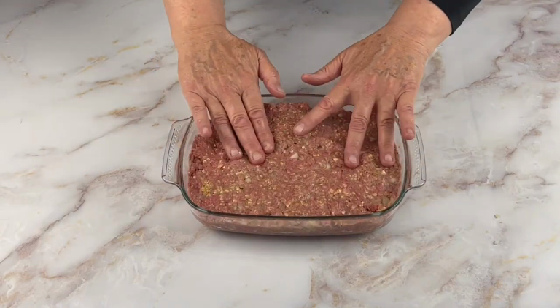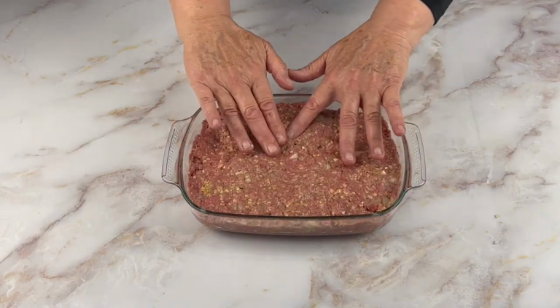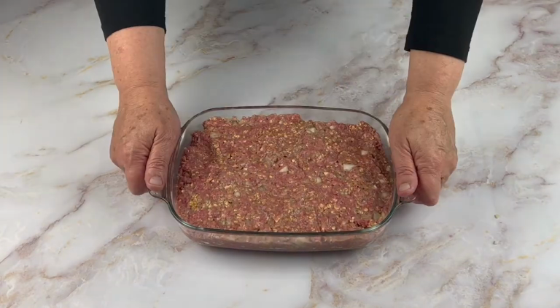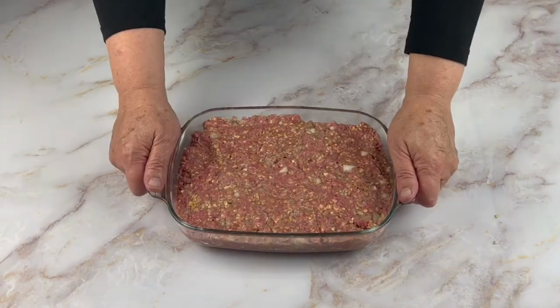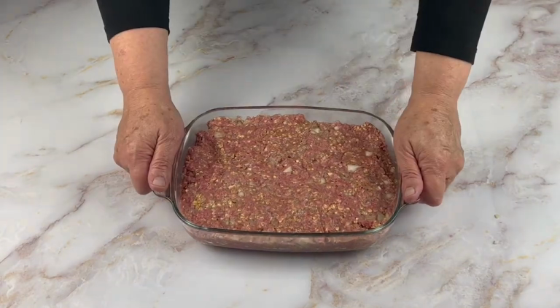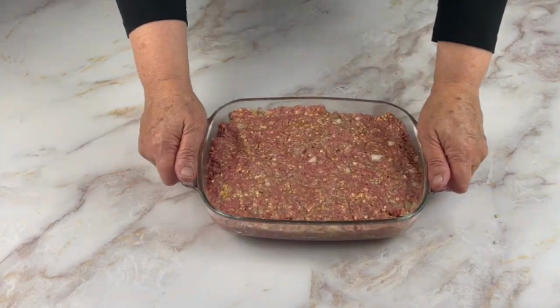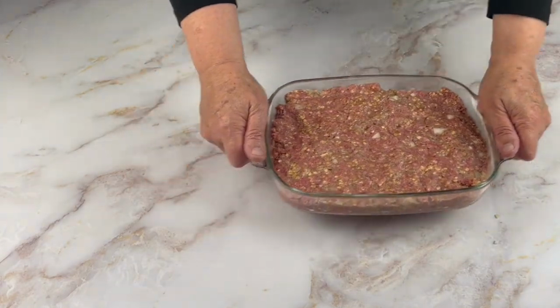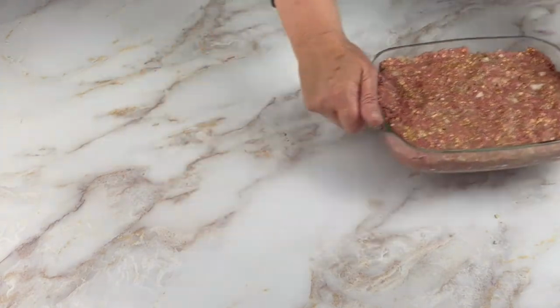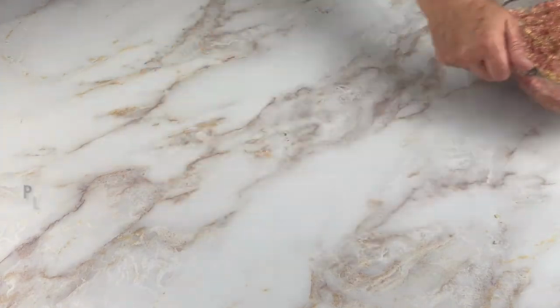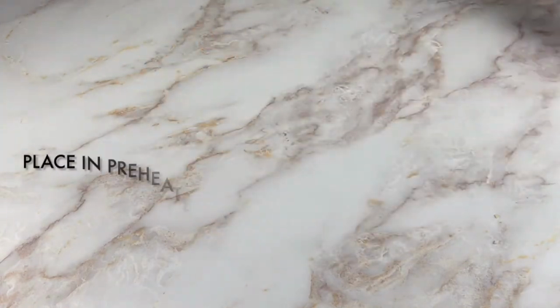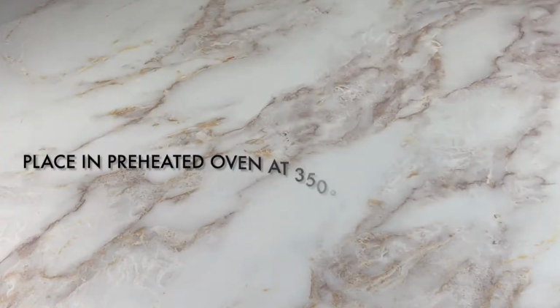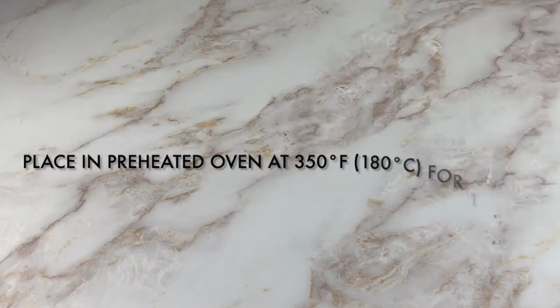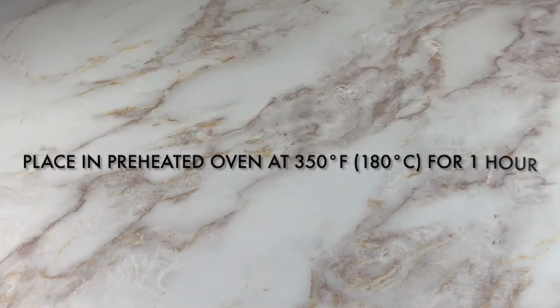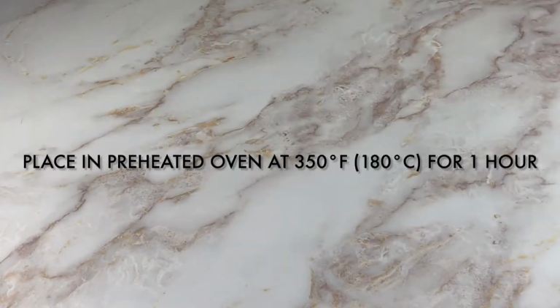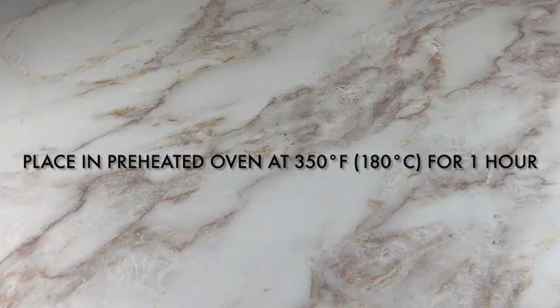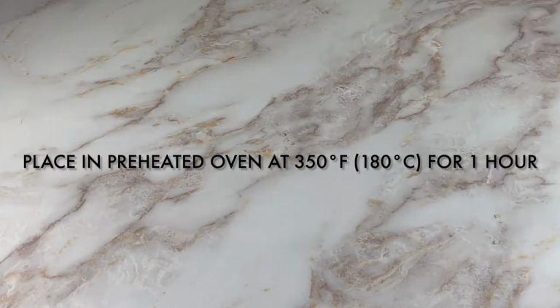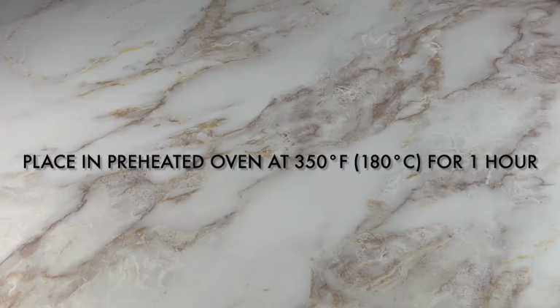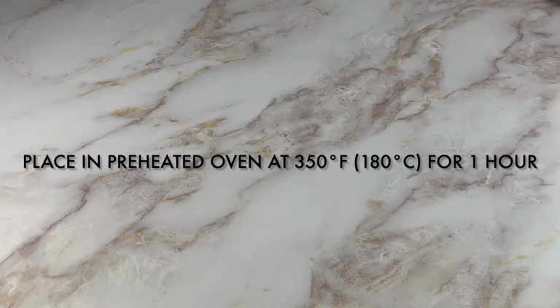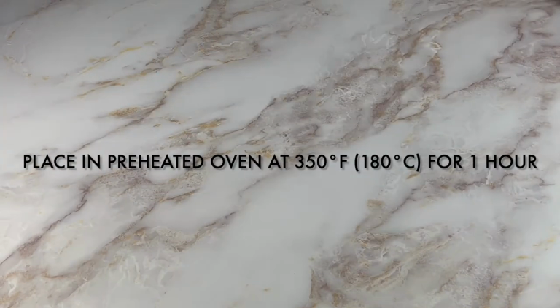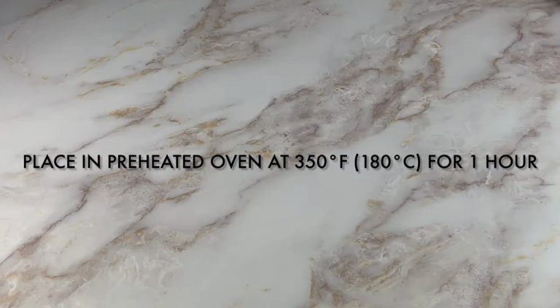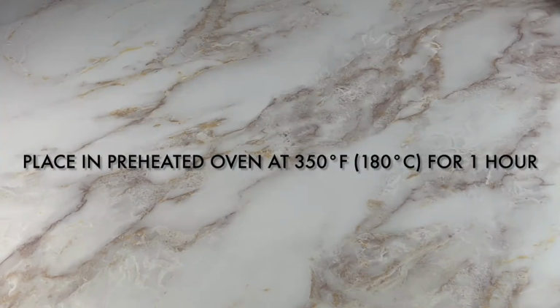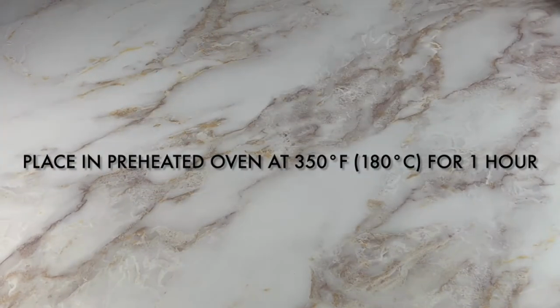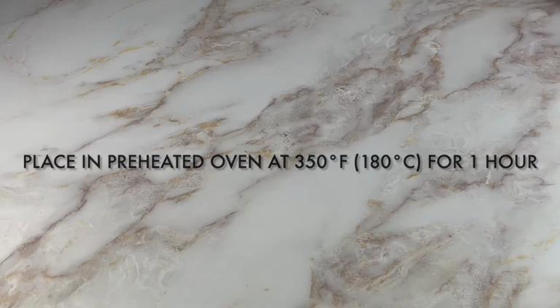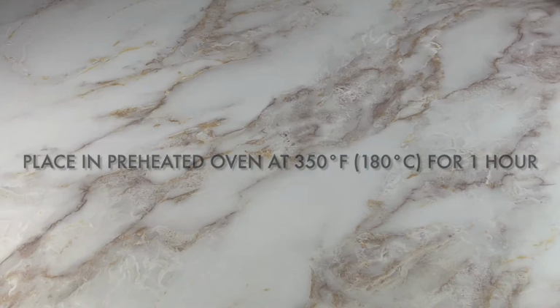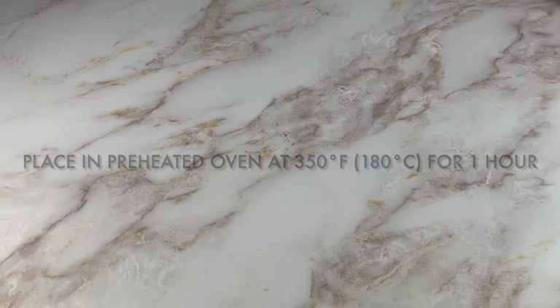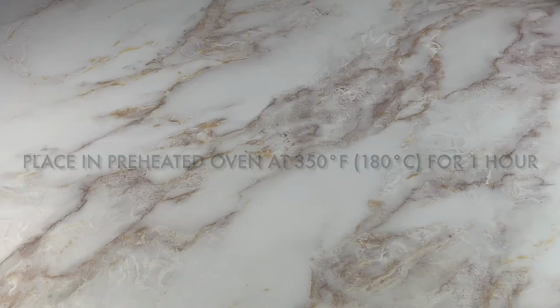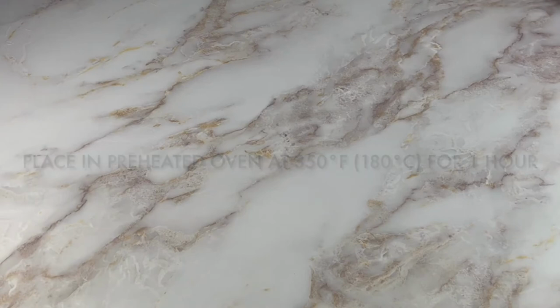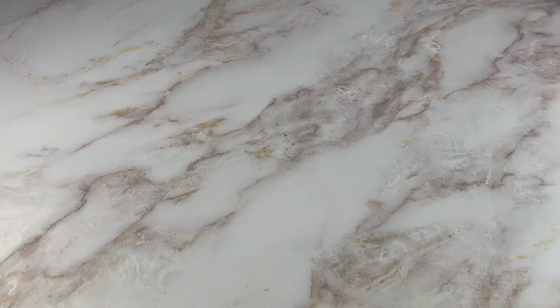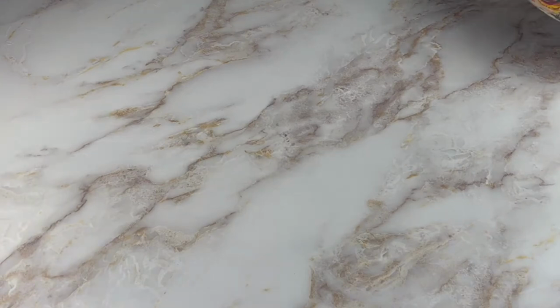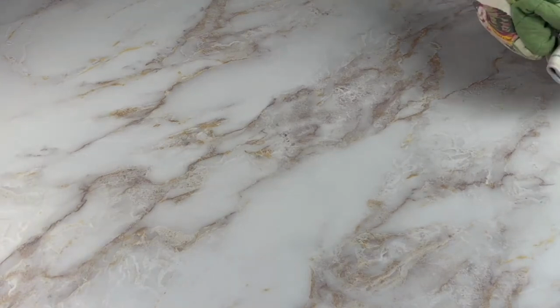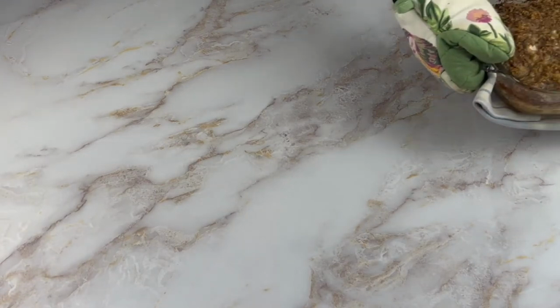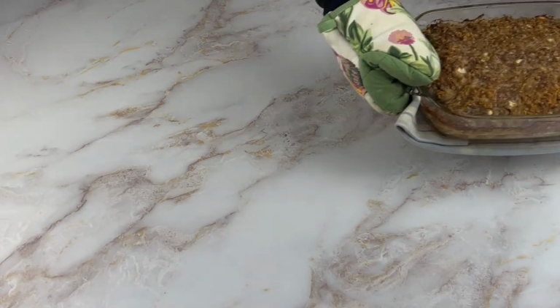Place your meatloaf into a preheated oven at 350 degrees Fahrenheit for one hour.